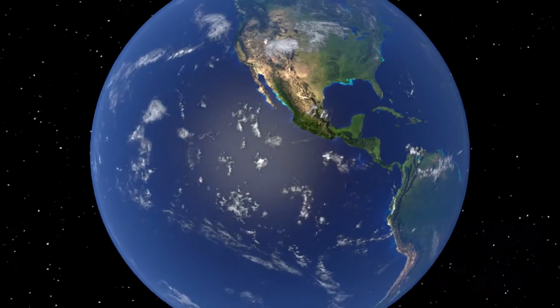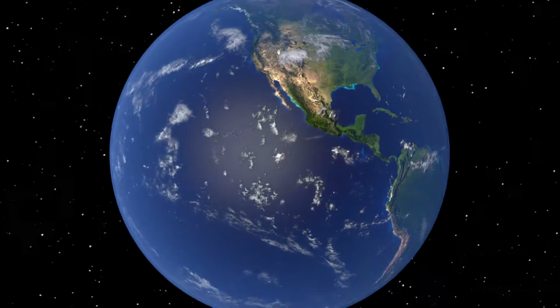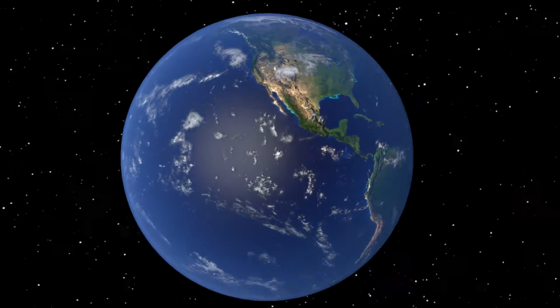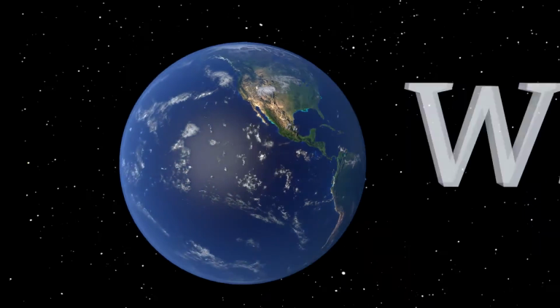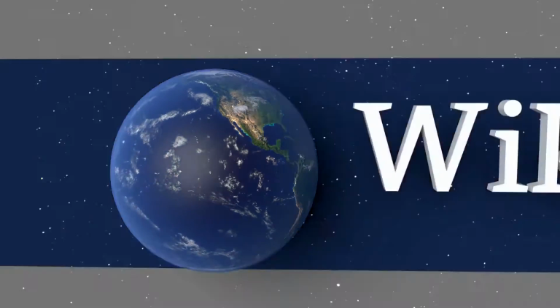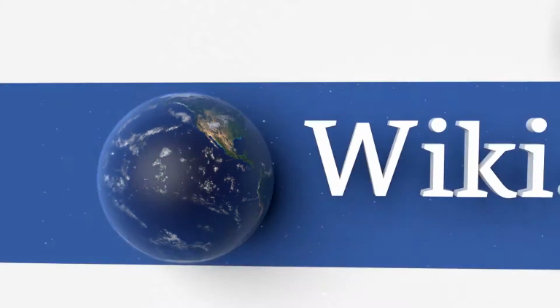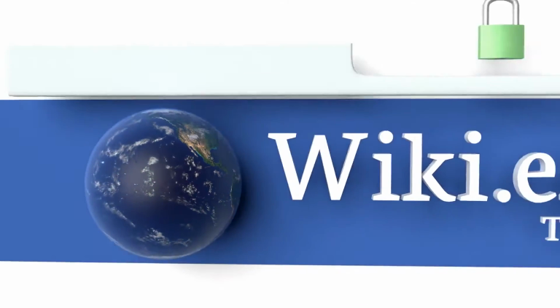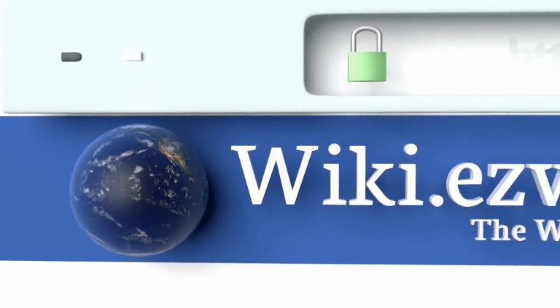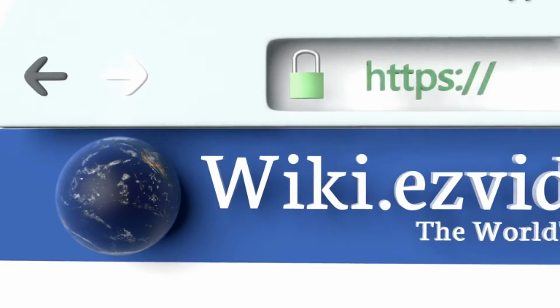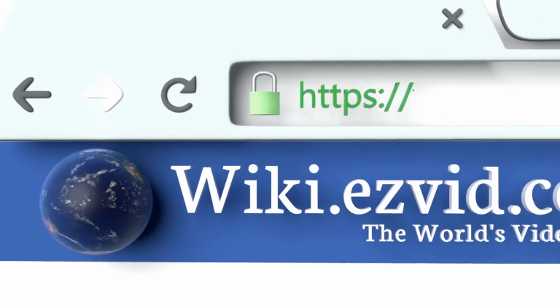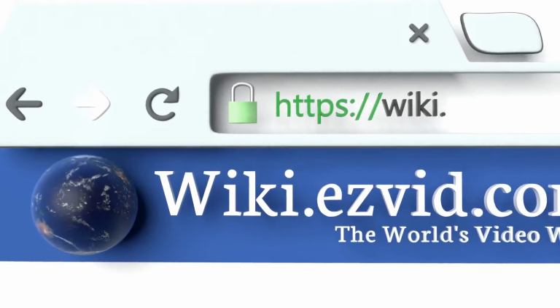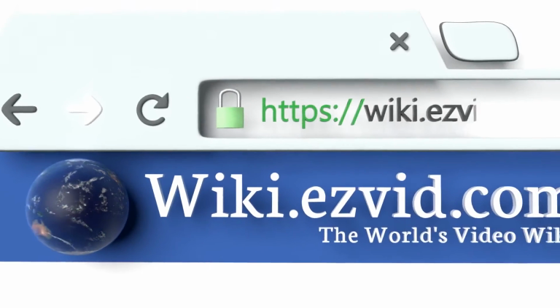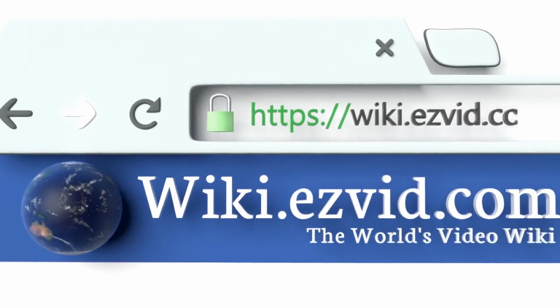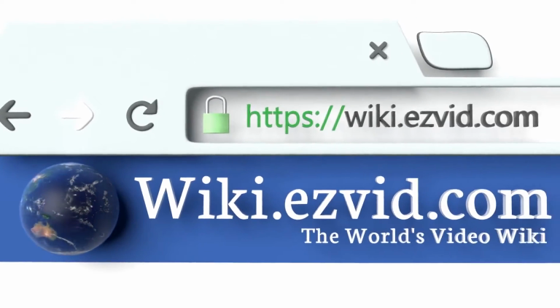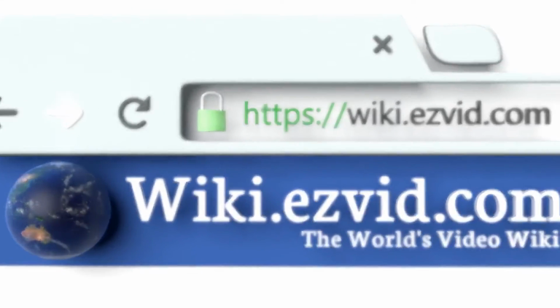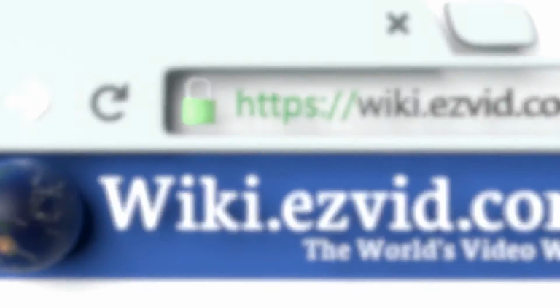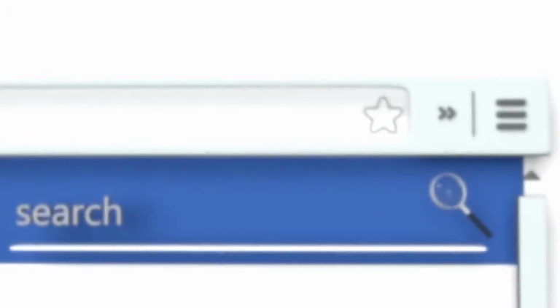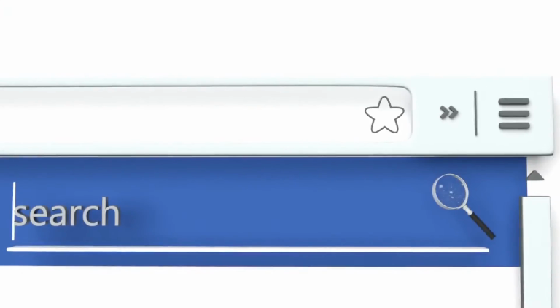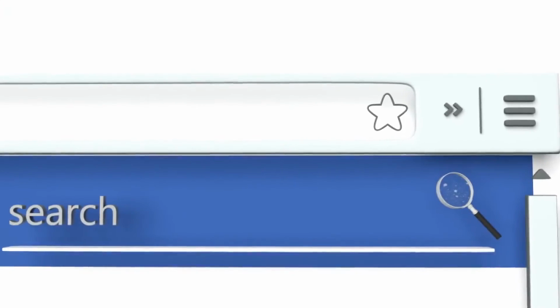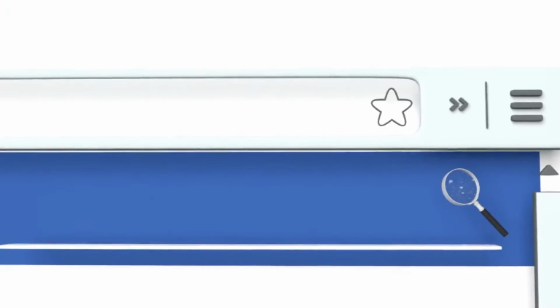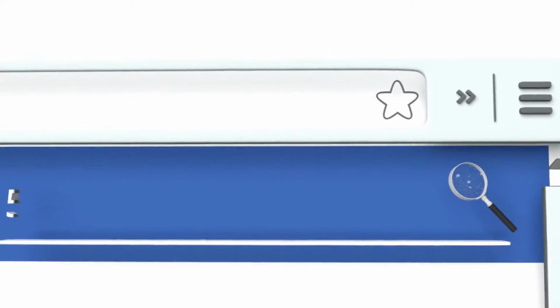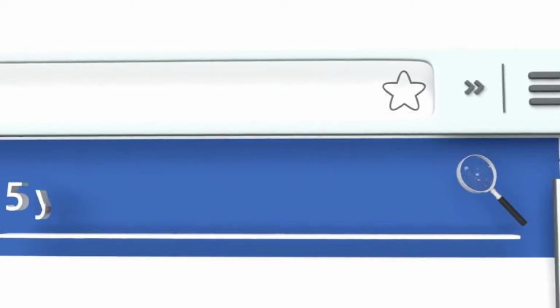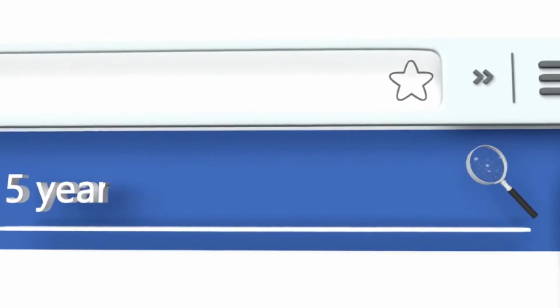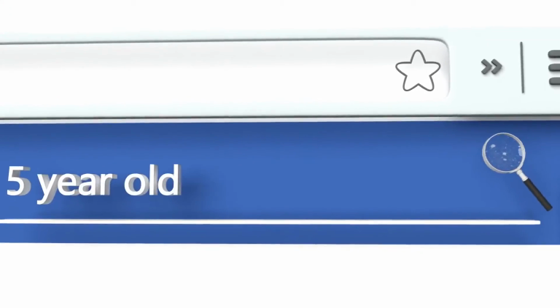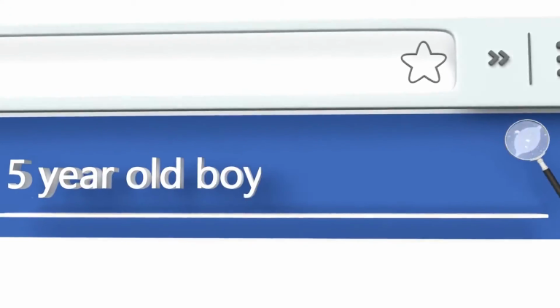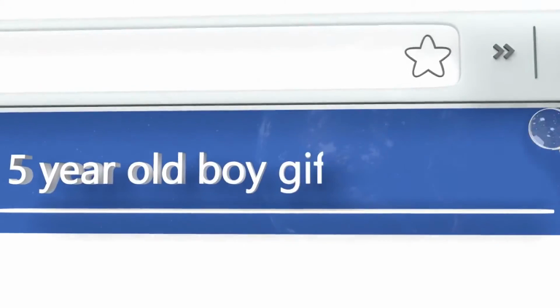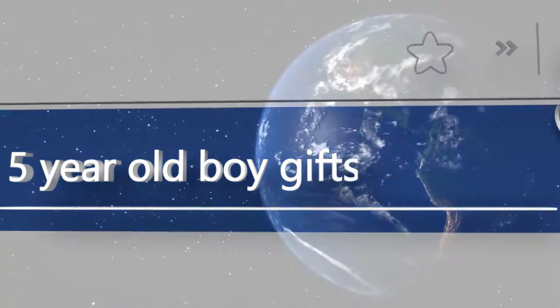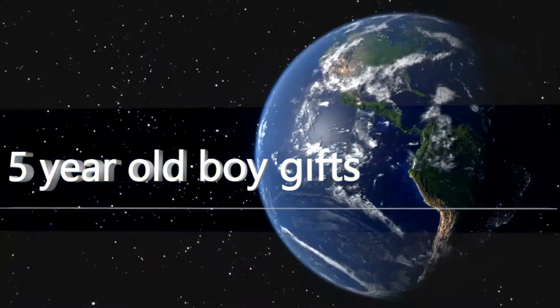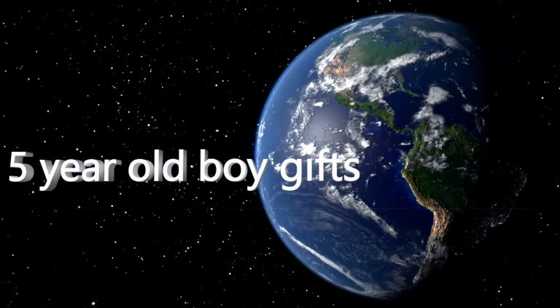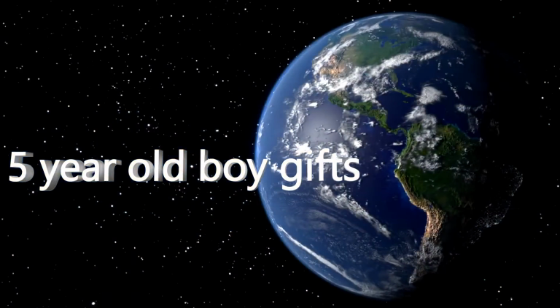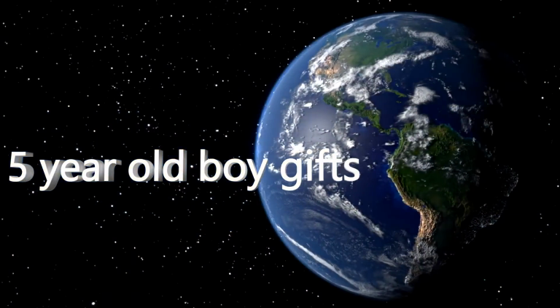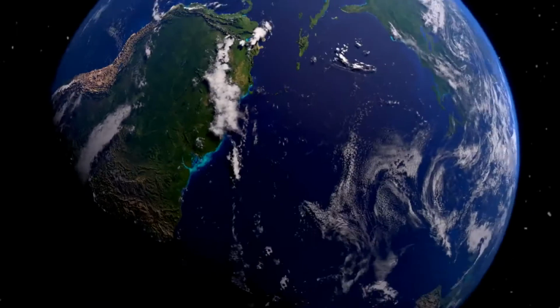To see all of our choices, go to wiki.easyvid.com and search for 5-year-old boy gifts, or click beneath this video.